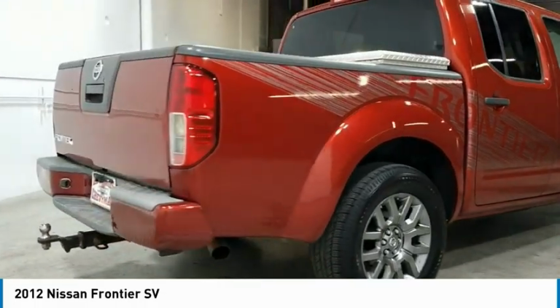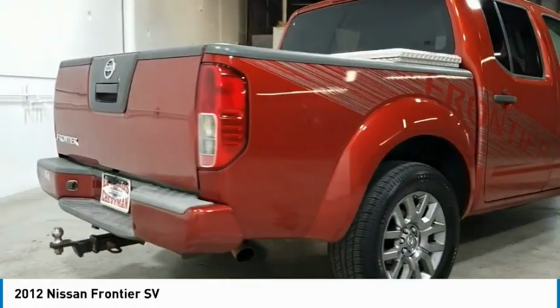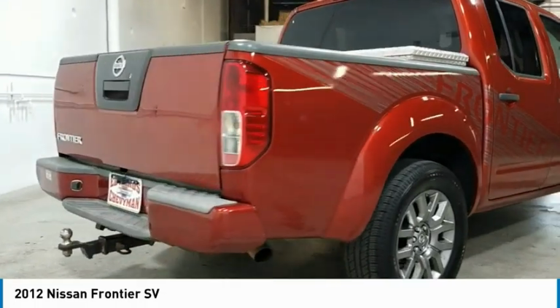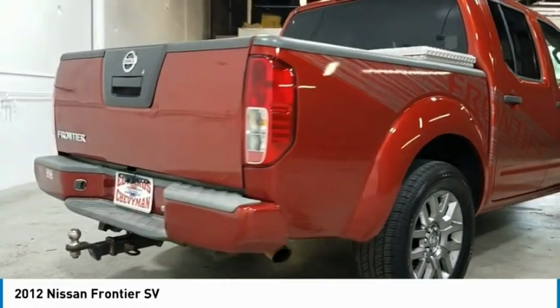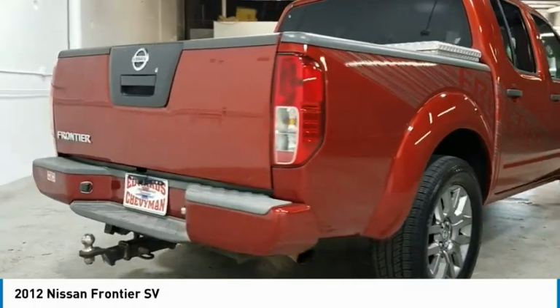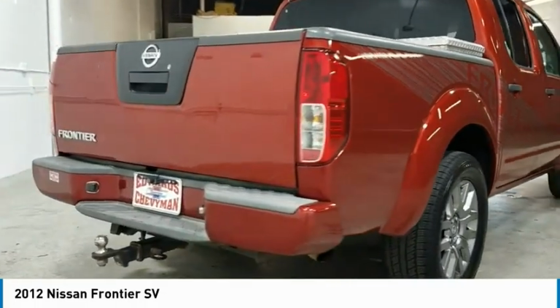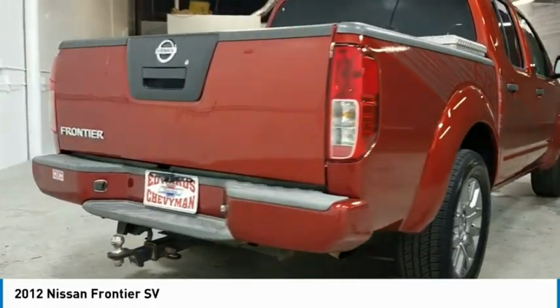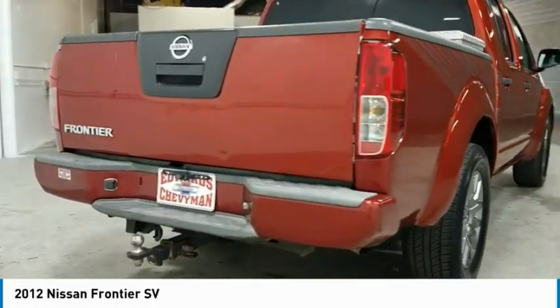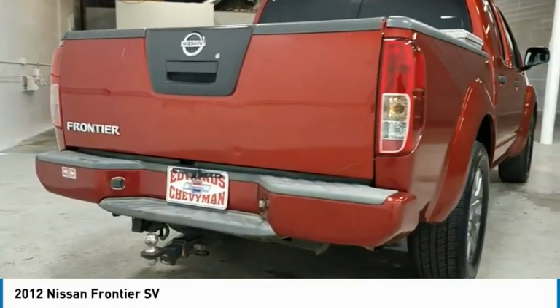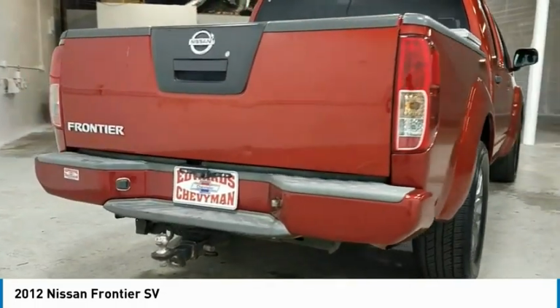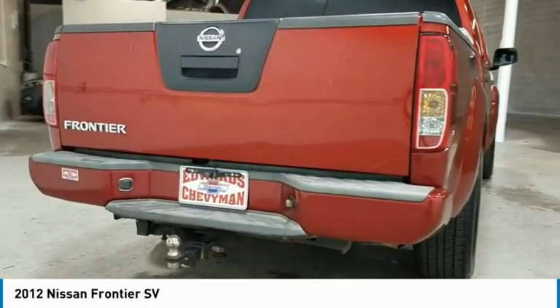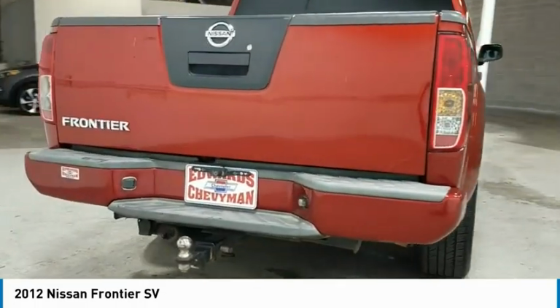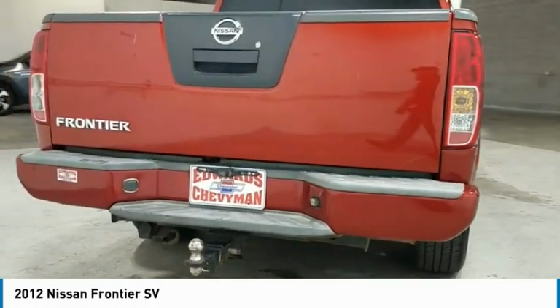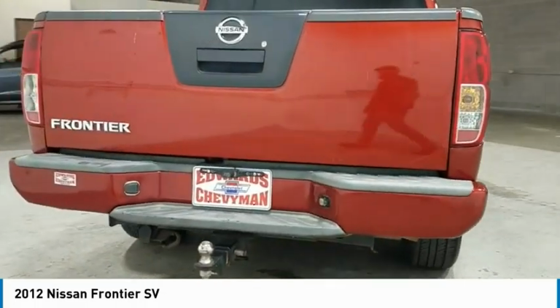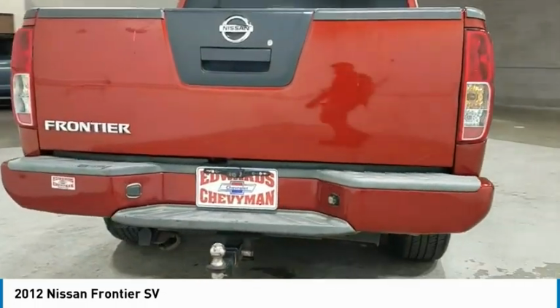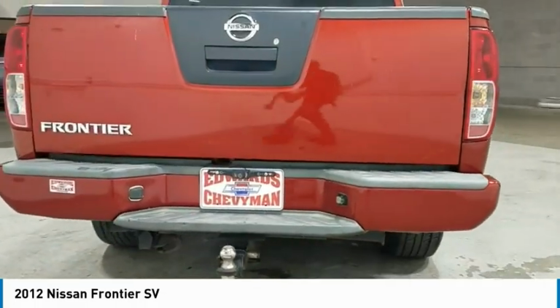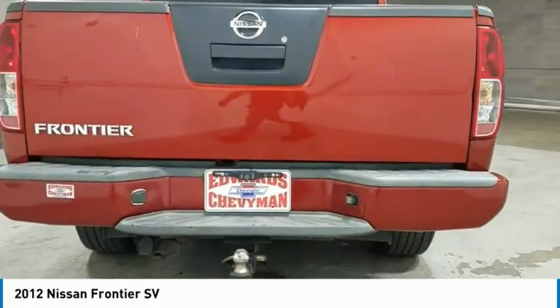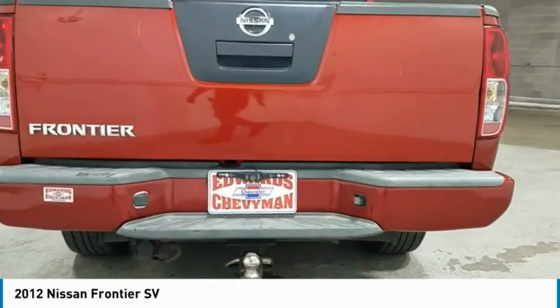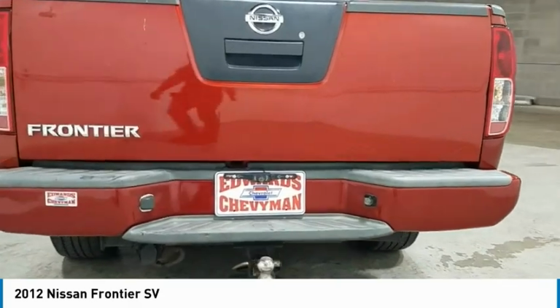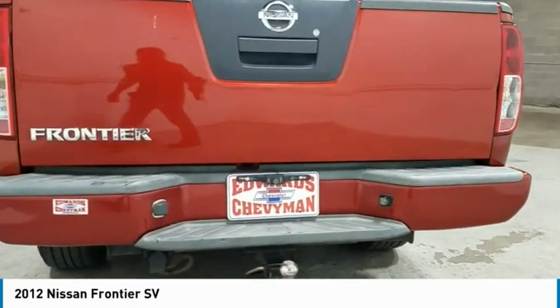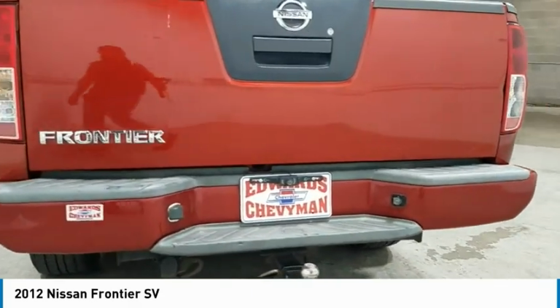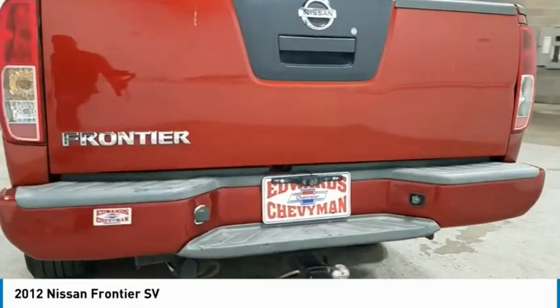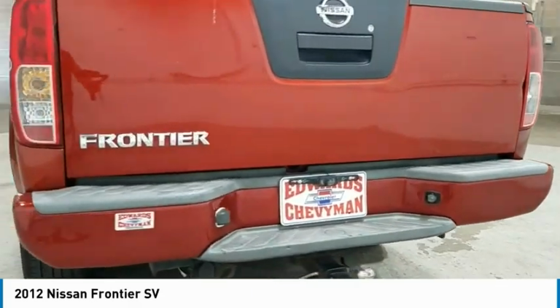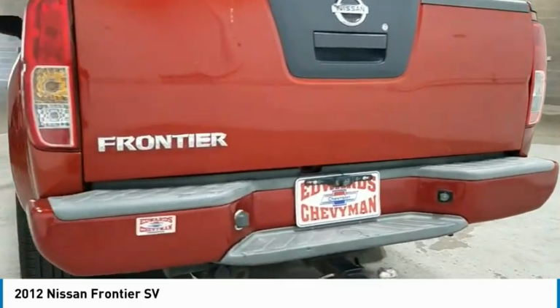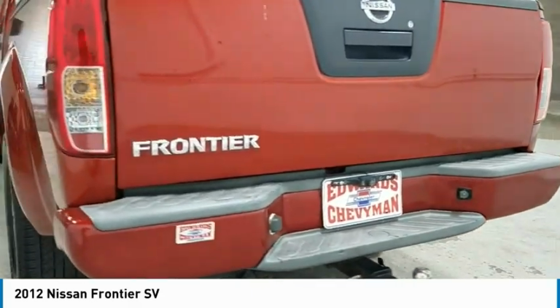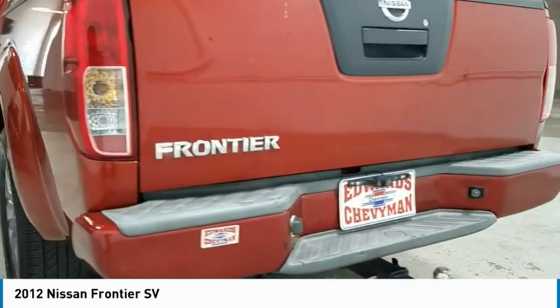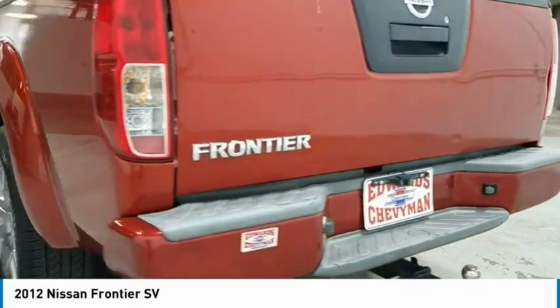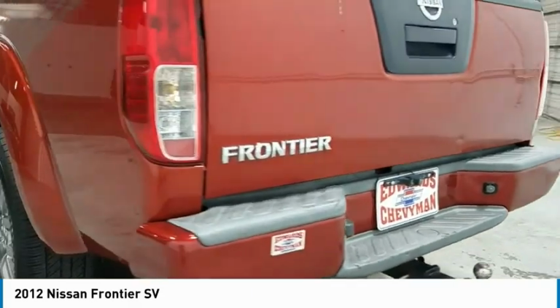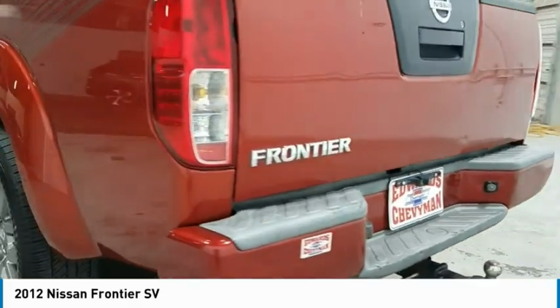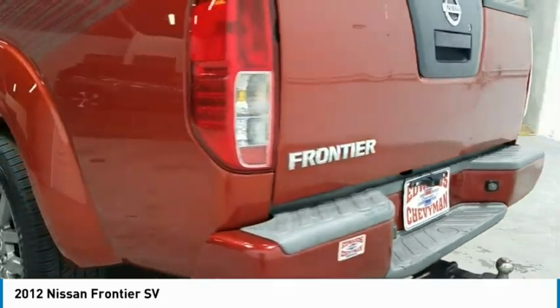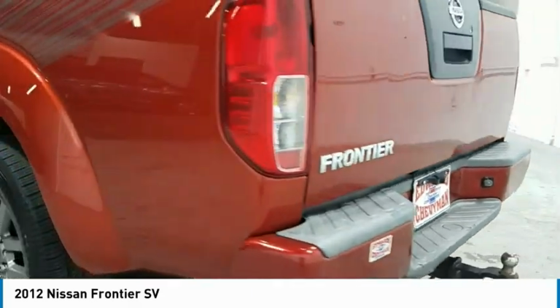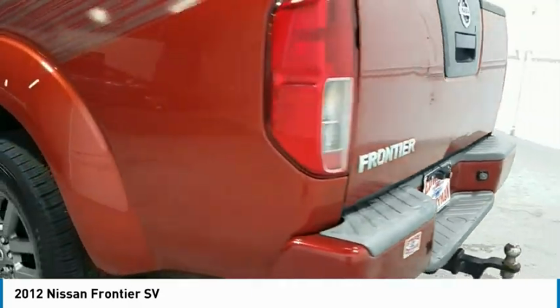The Frontier's interior comforts include cab versatility, under-seat storage, and seating for 5.